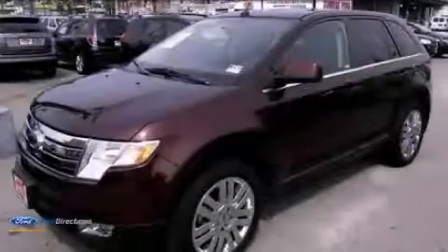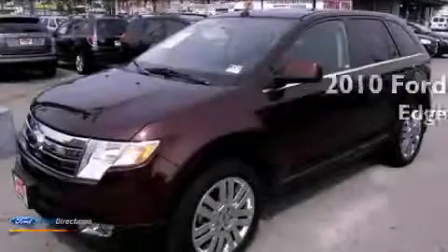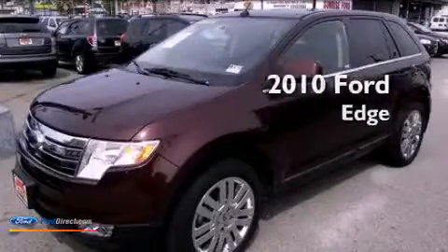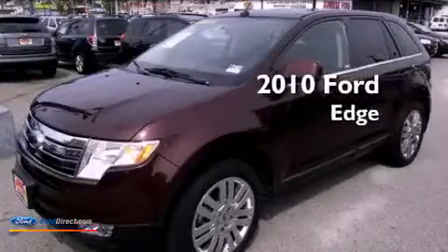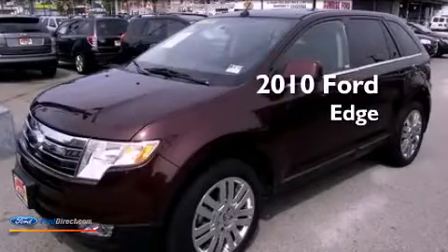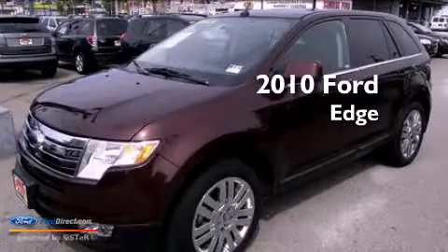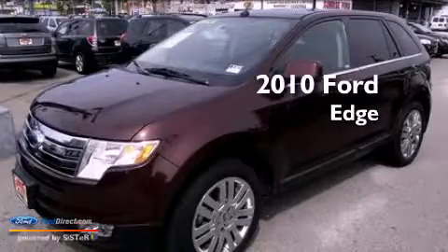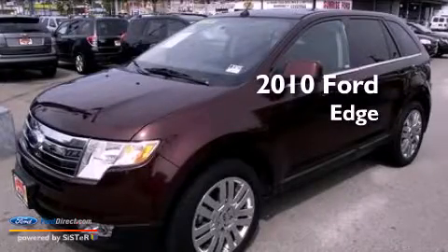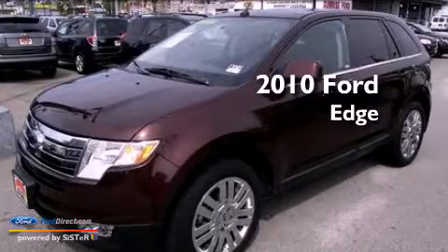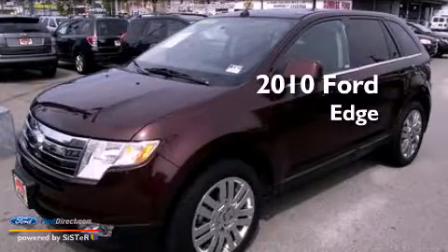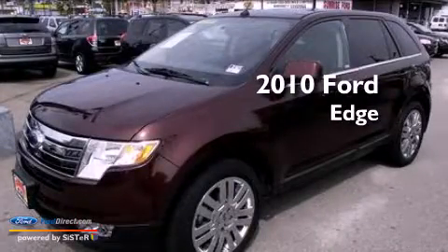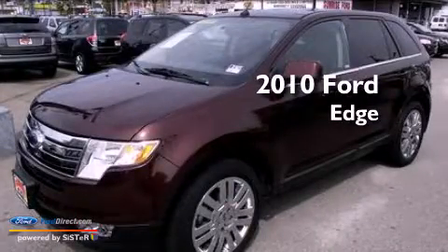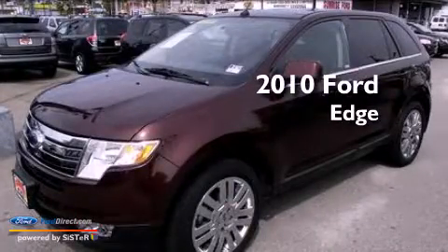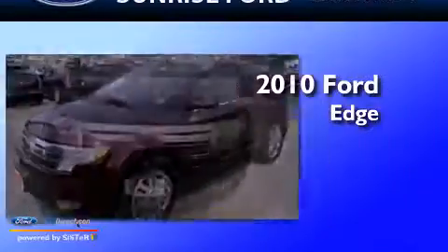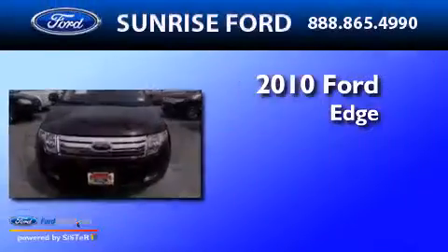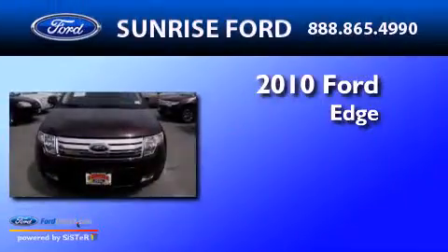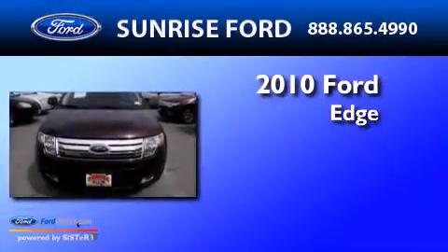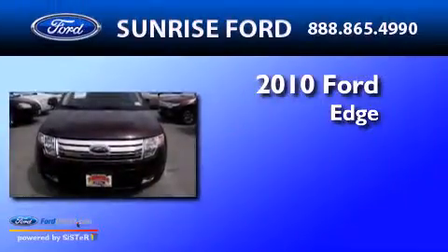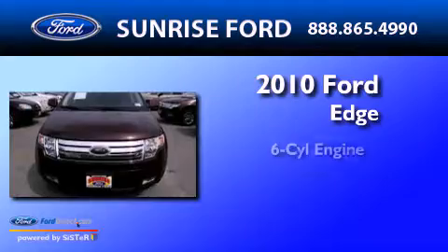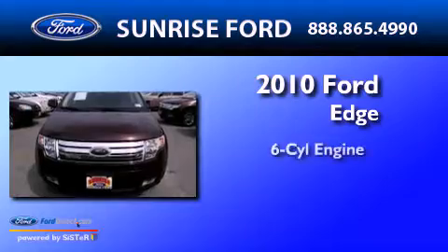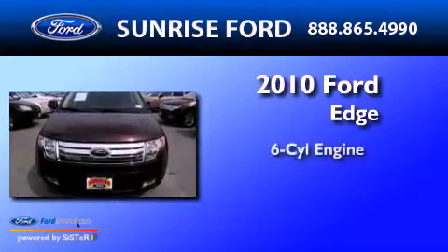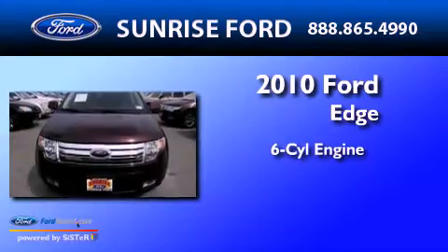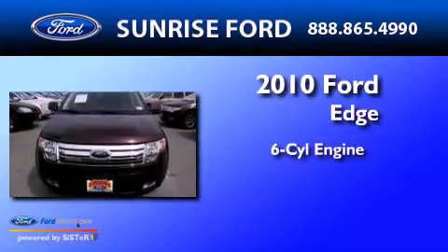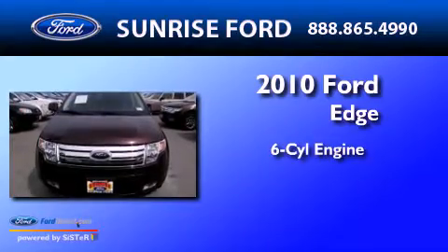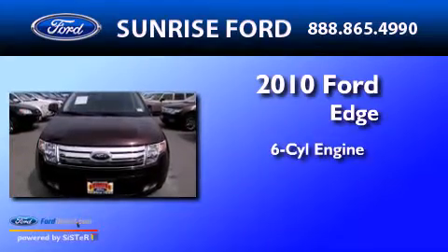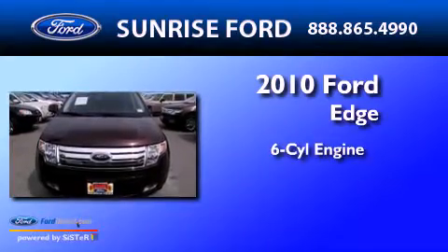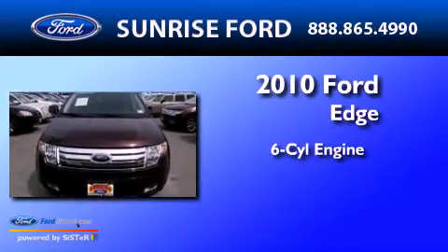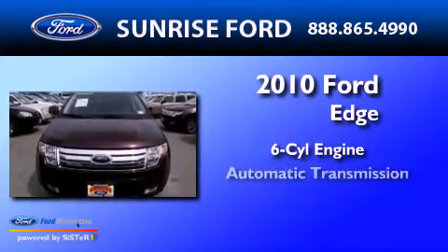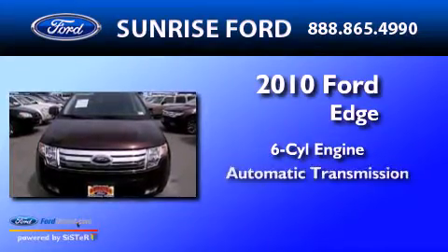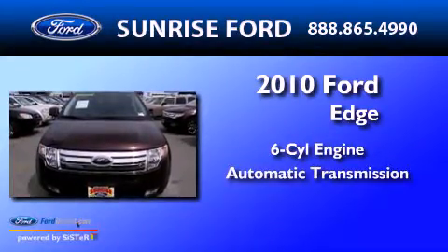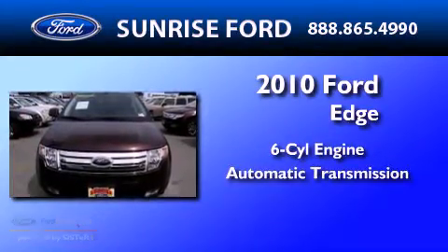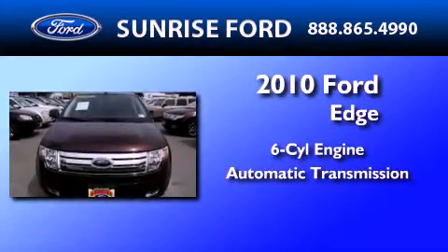This is a certified pre-owned 2010 Ford Edge. It features a six-cylinder engine and an automatic transmission.